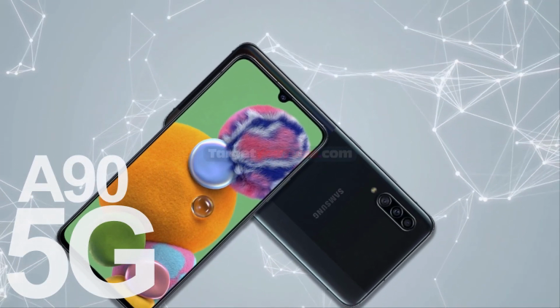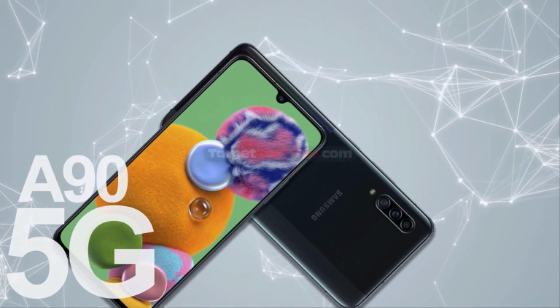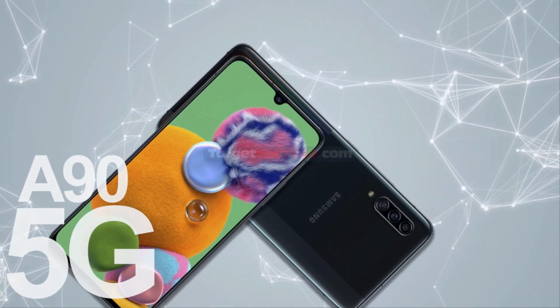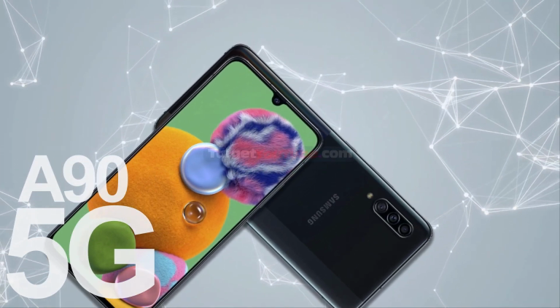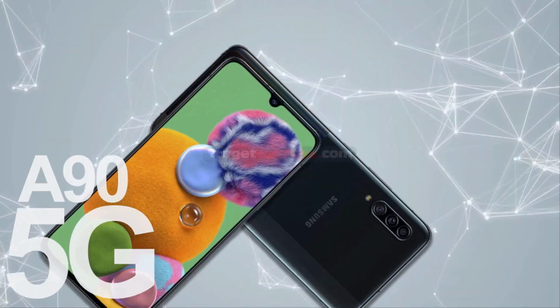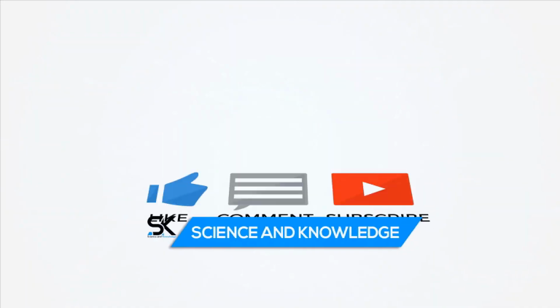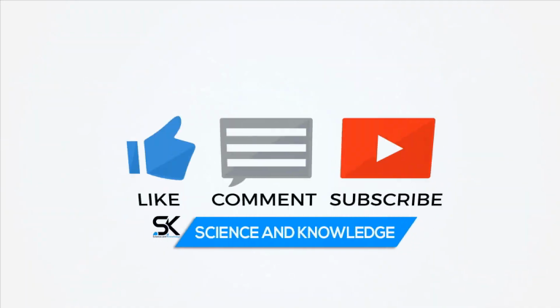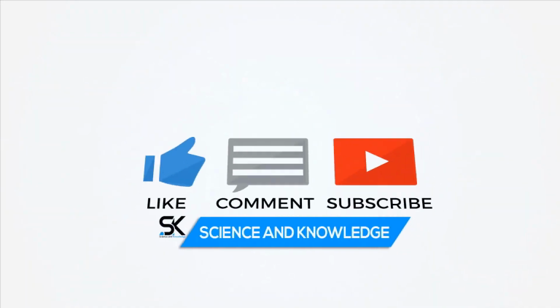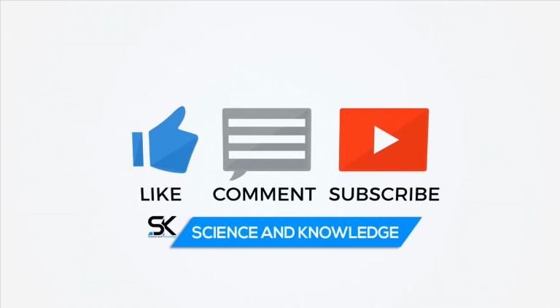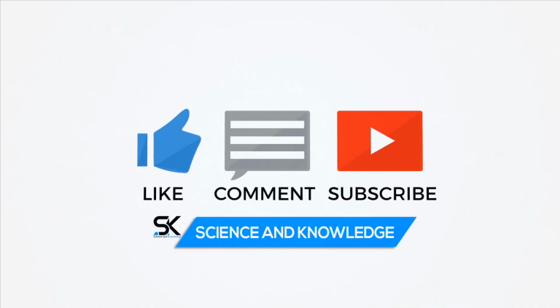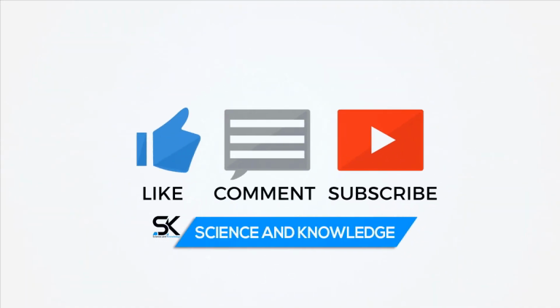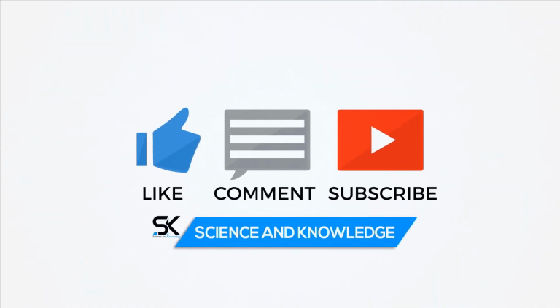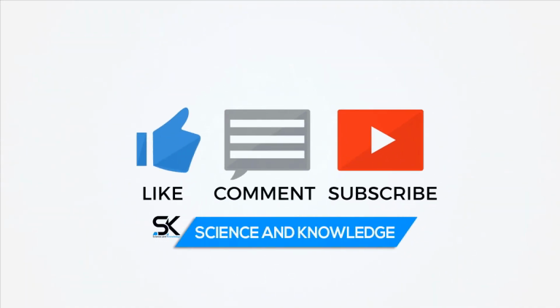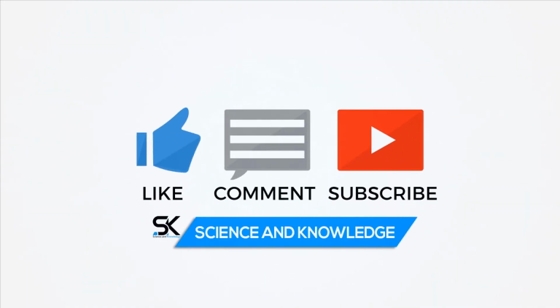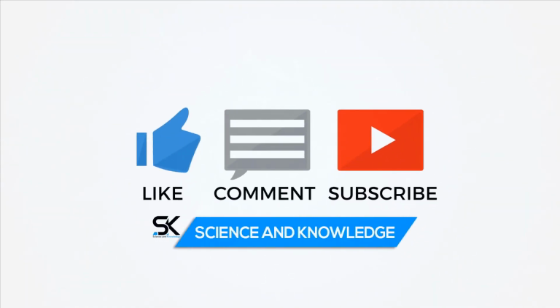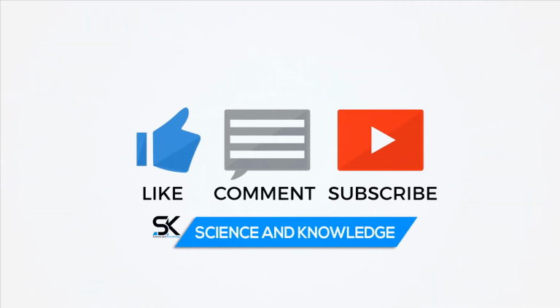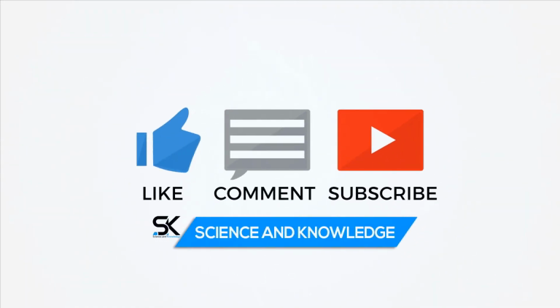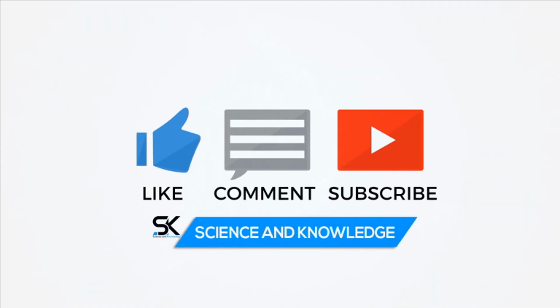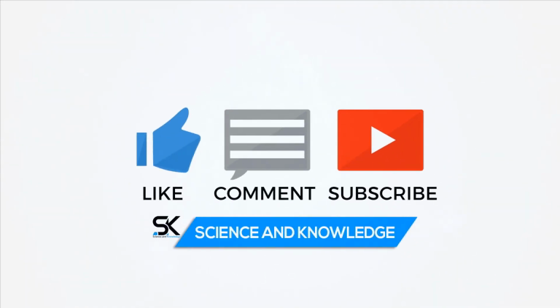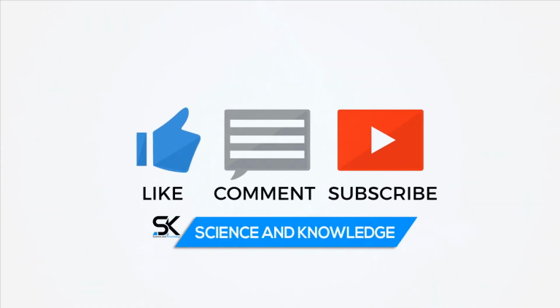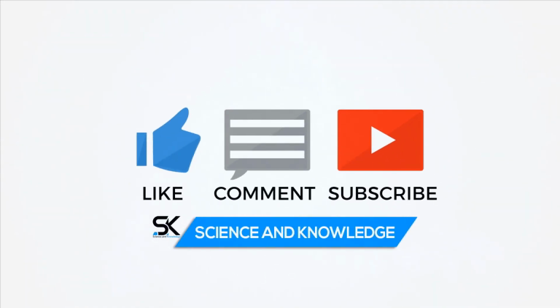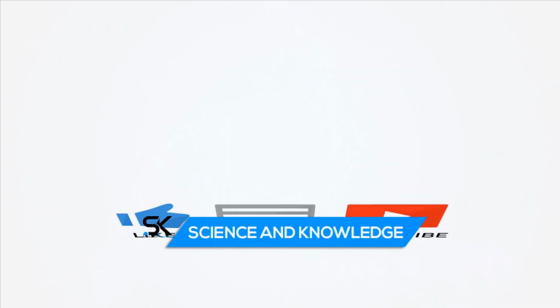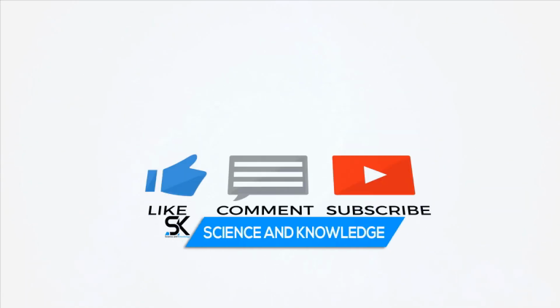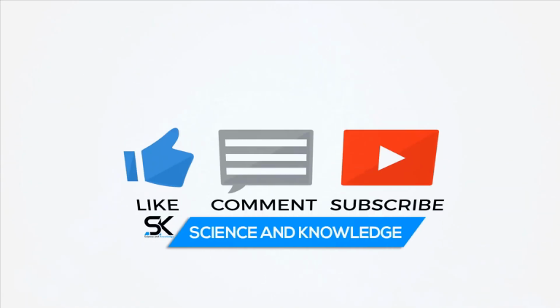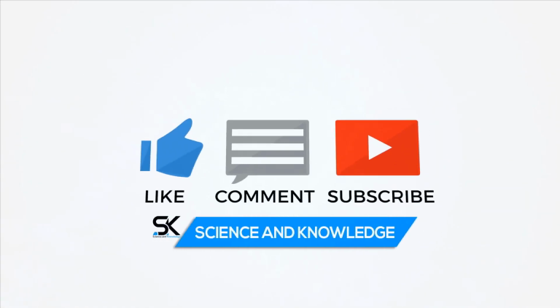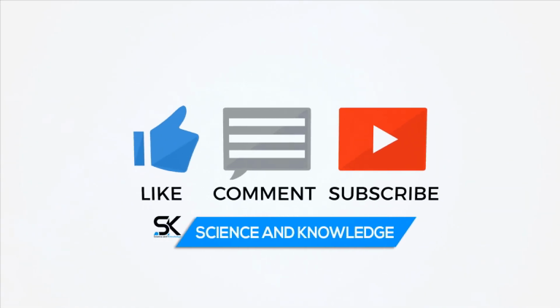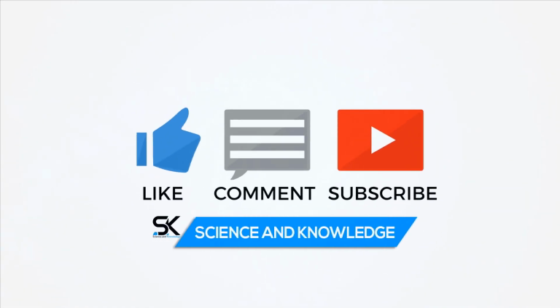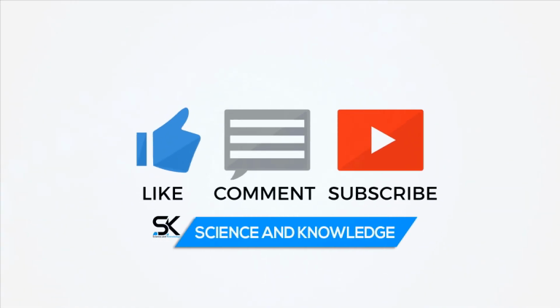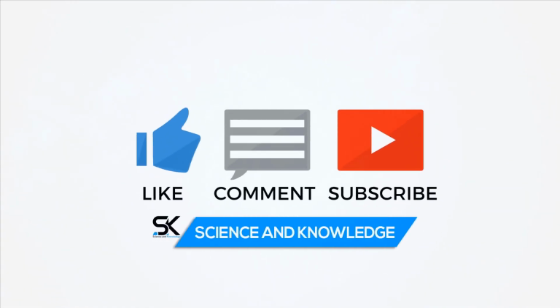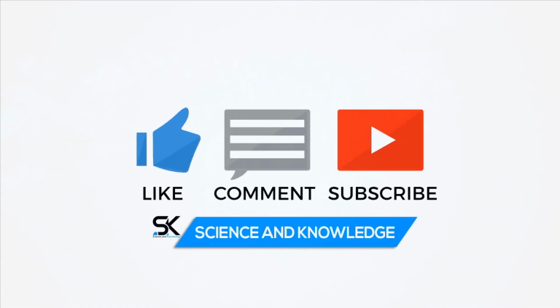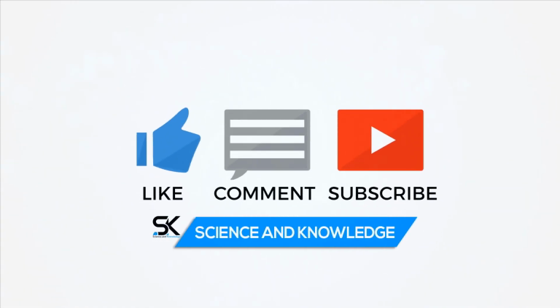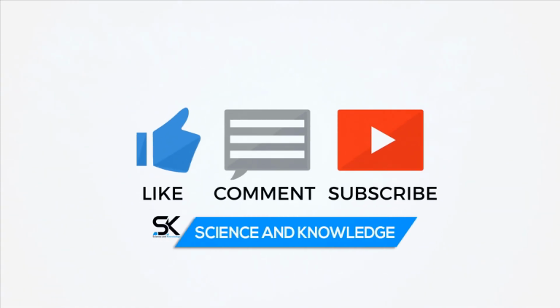That's it for now. For more updates, please subscribe to our channel Science & Knowledge. Until the next video, peace out.